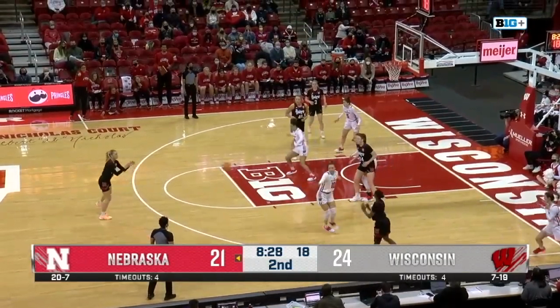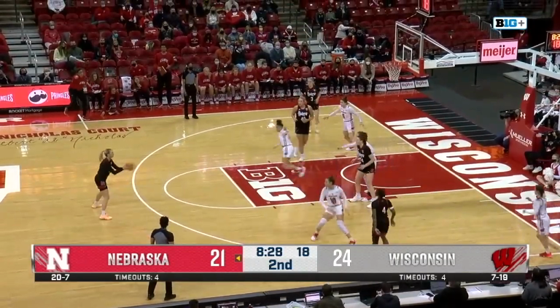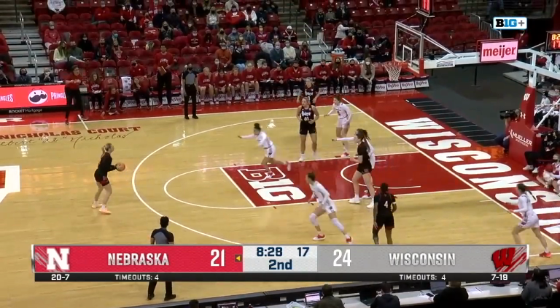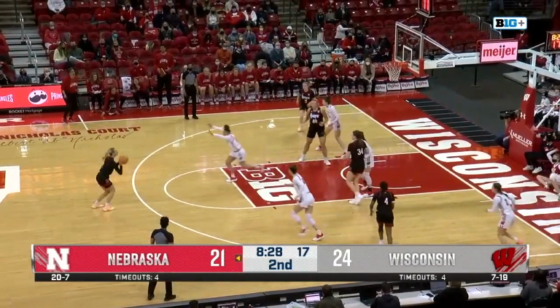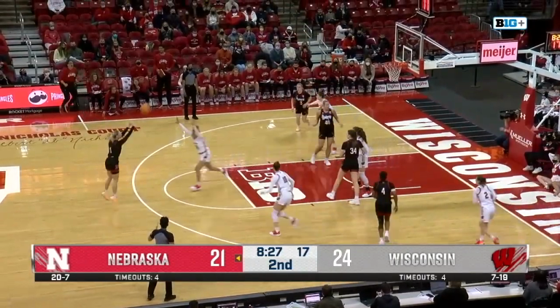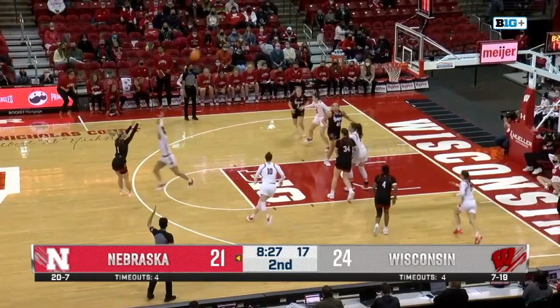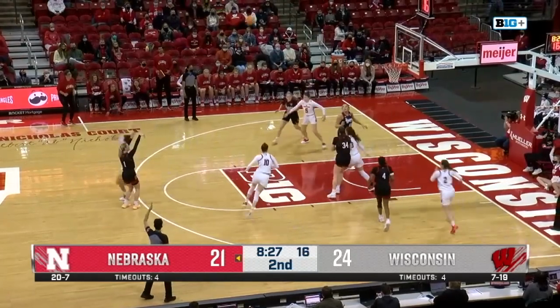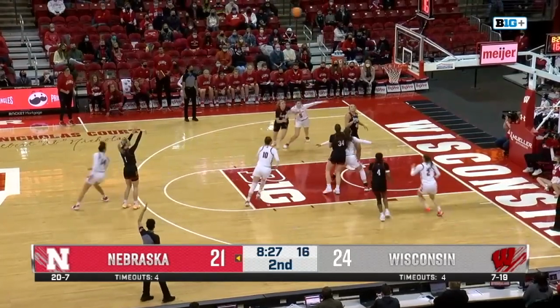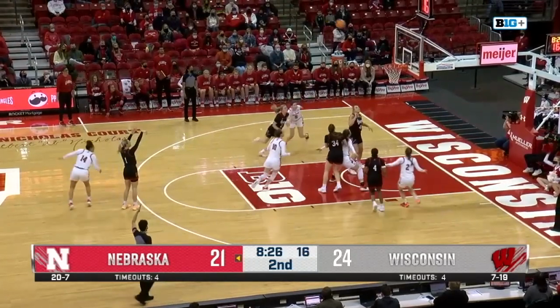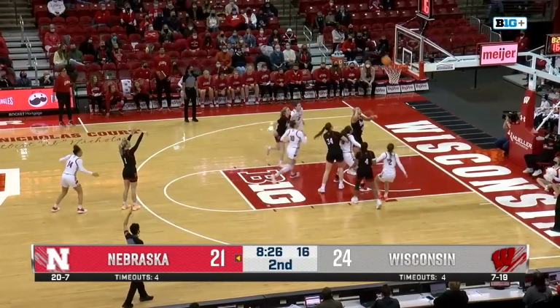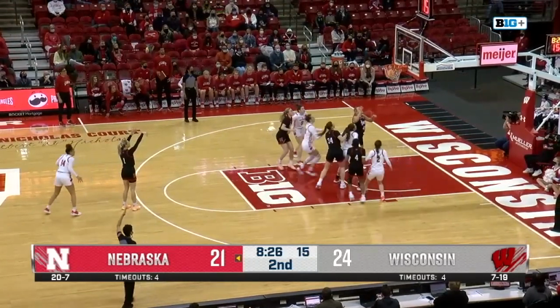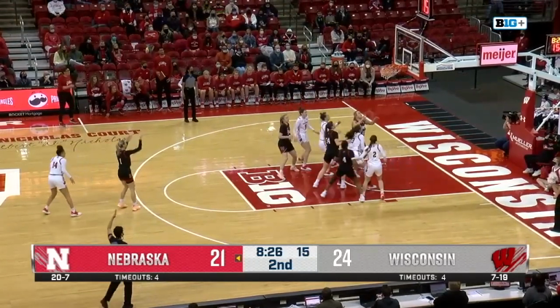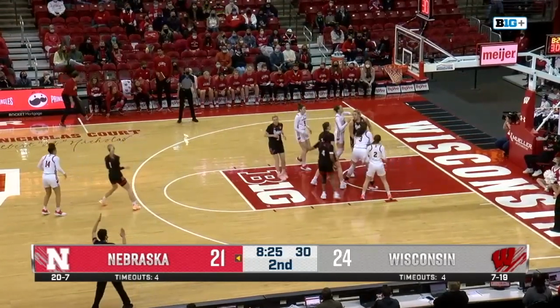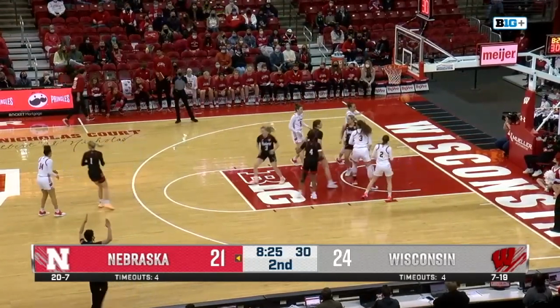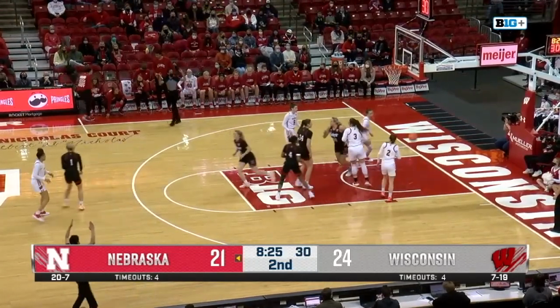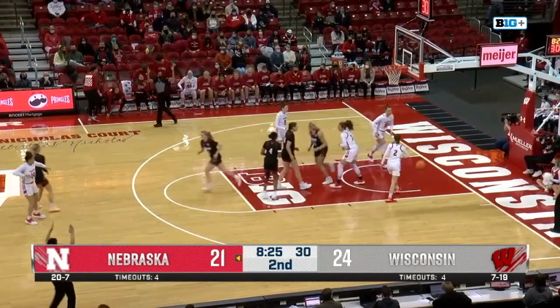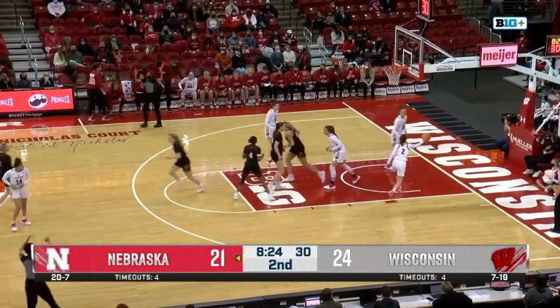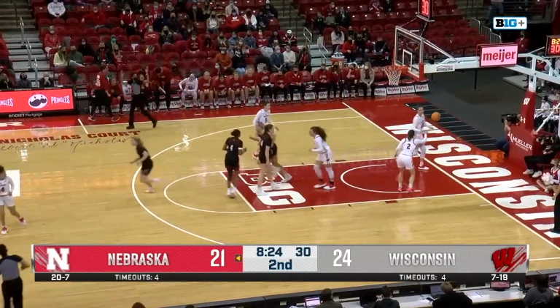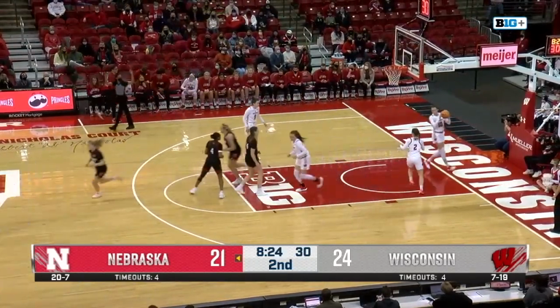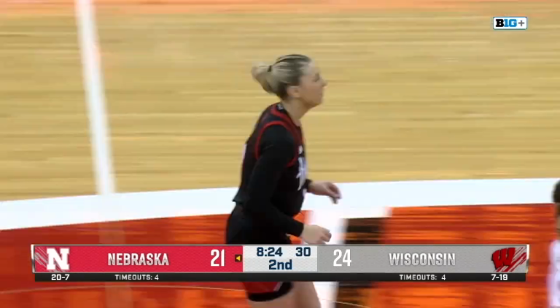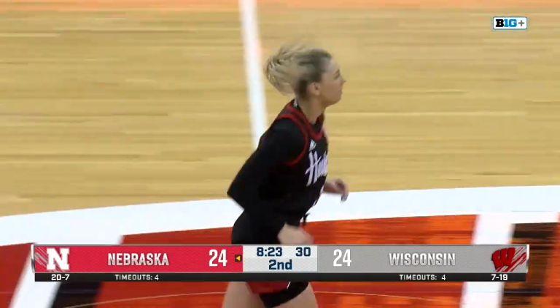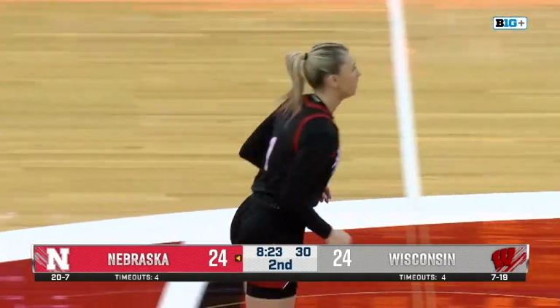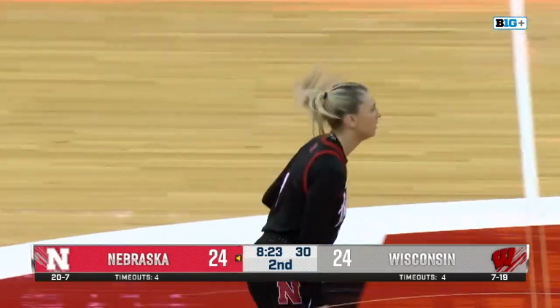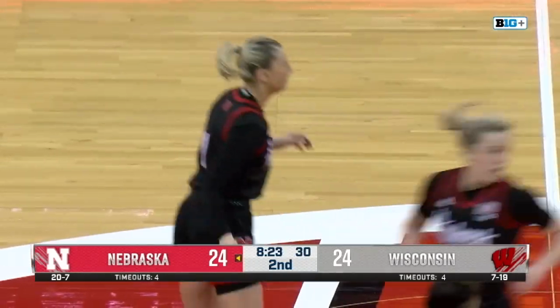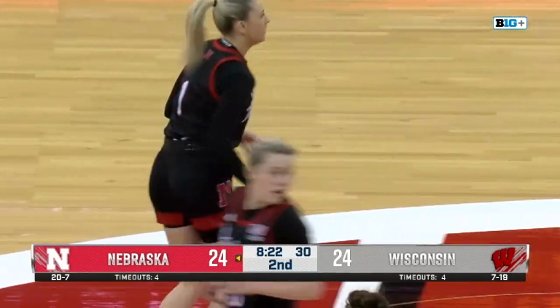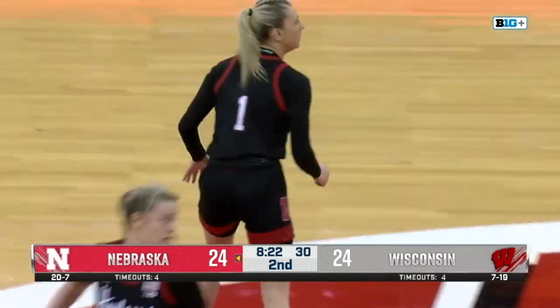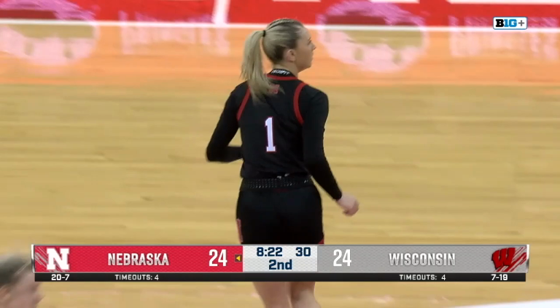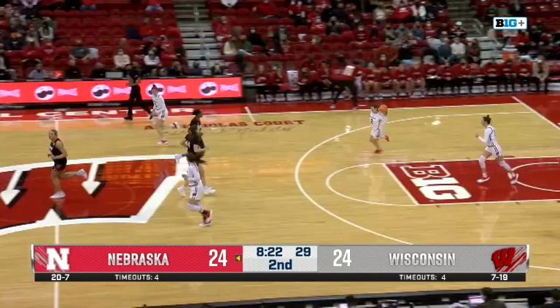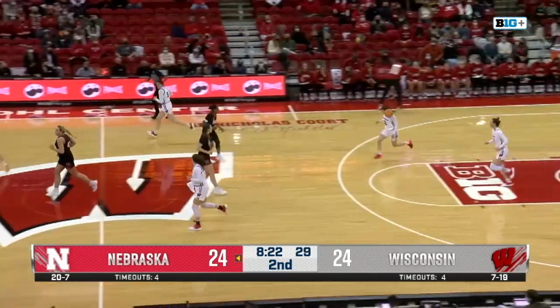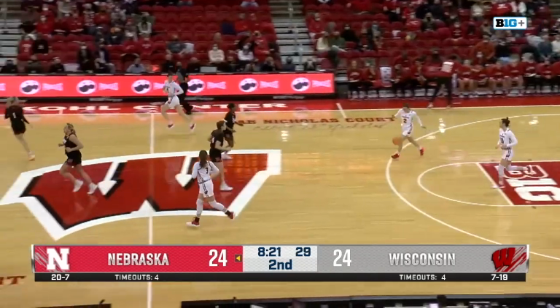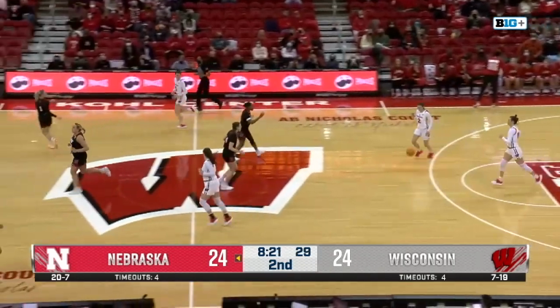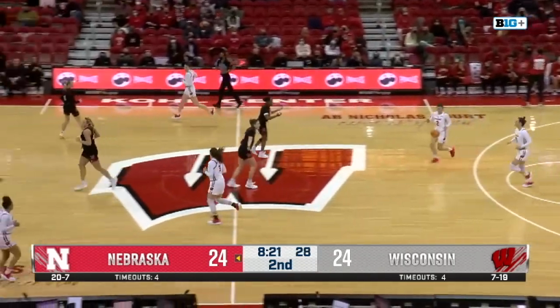It's from the three-point line — Shelly, the three ball is up, and it's just raining threes in Madison as Shelly answers with the quick triple.